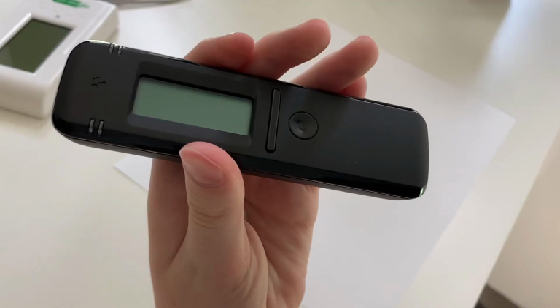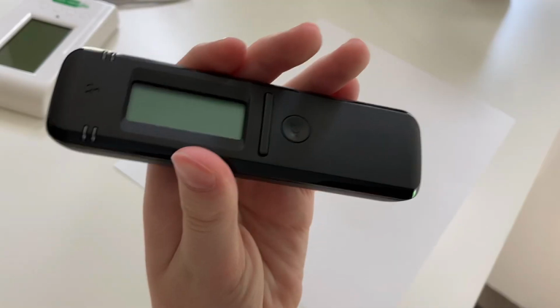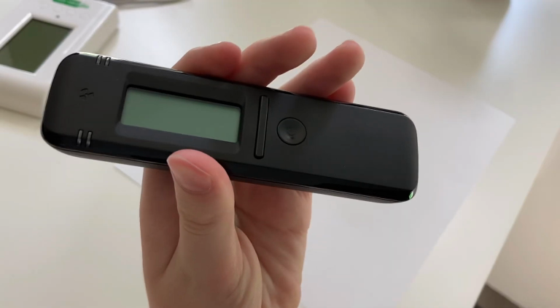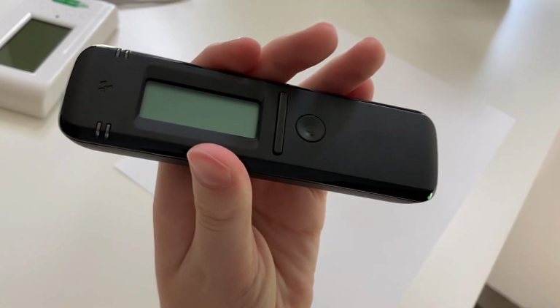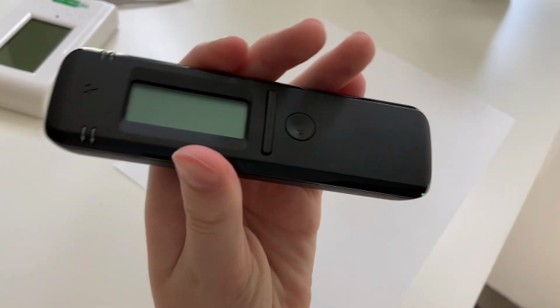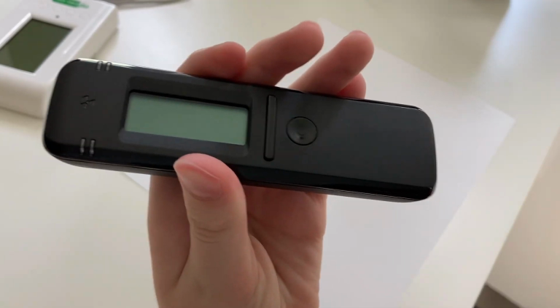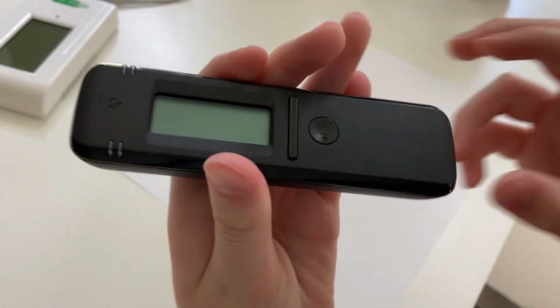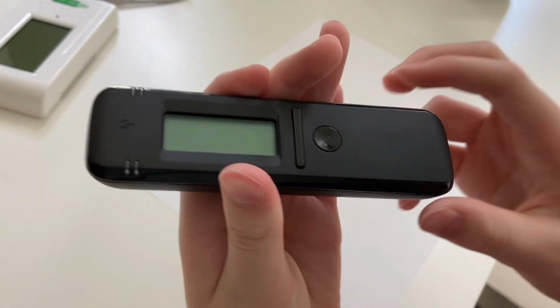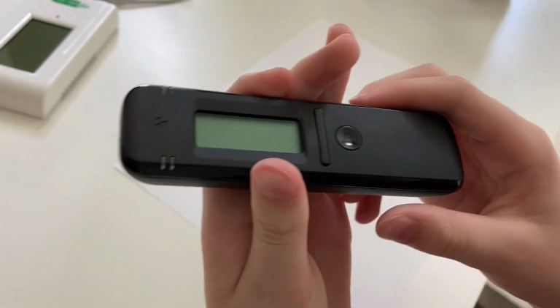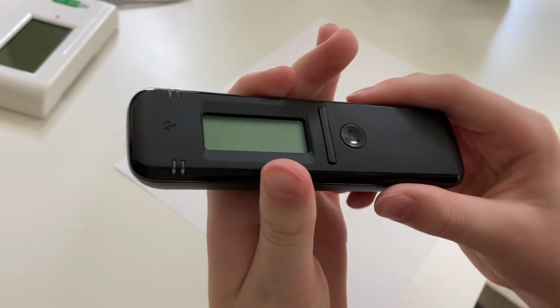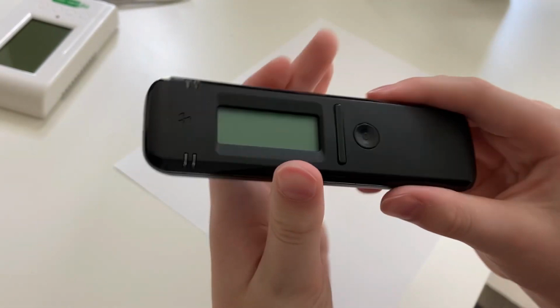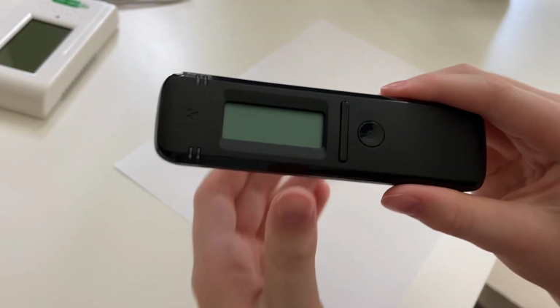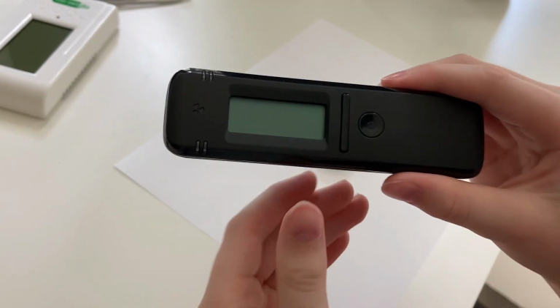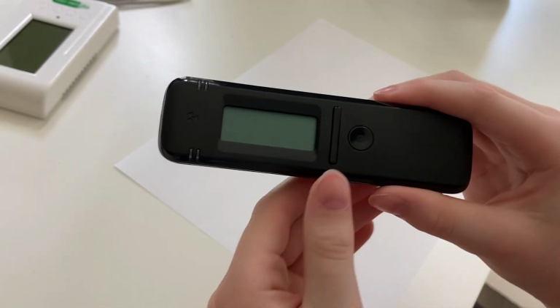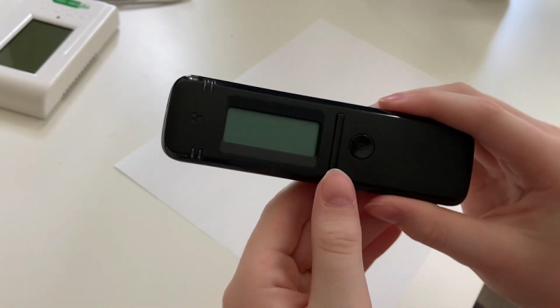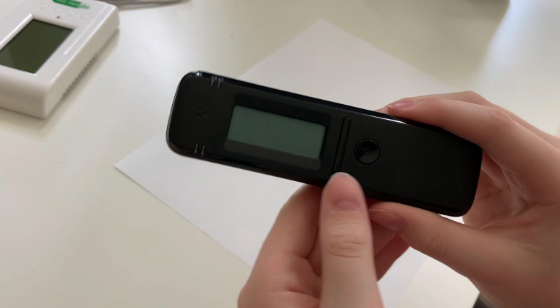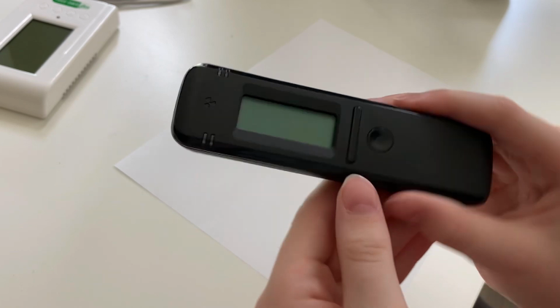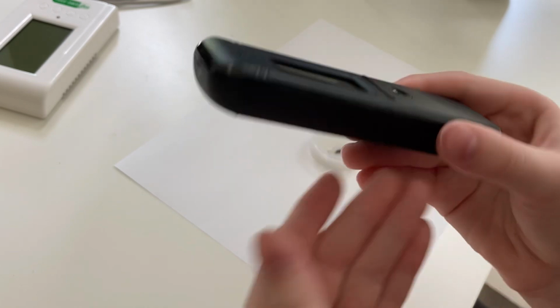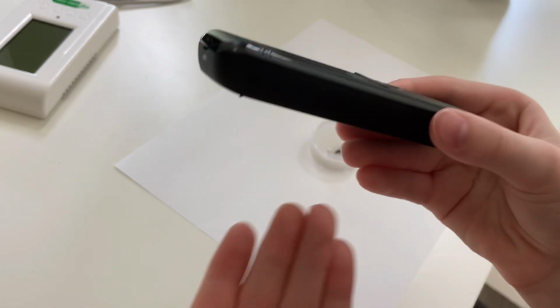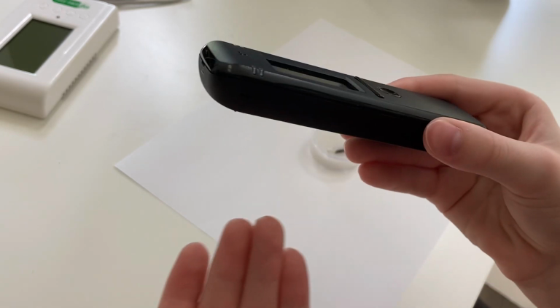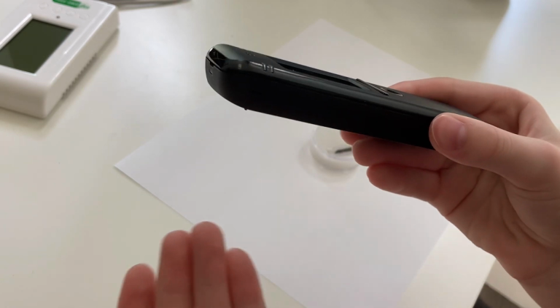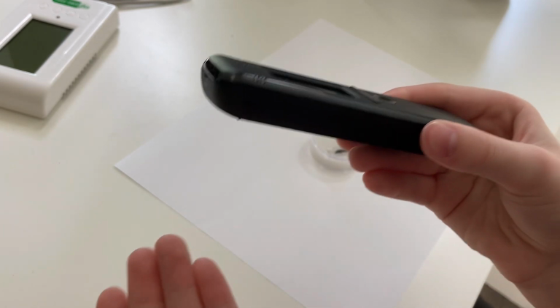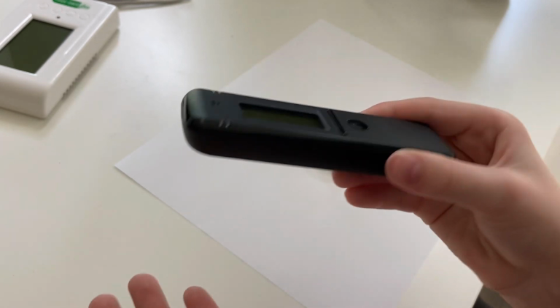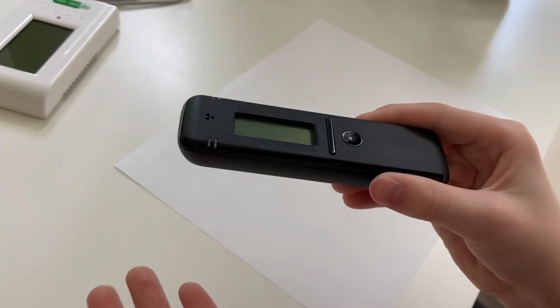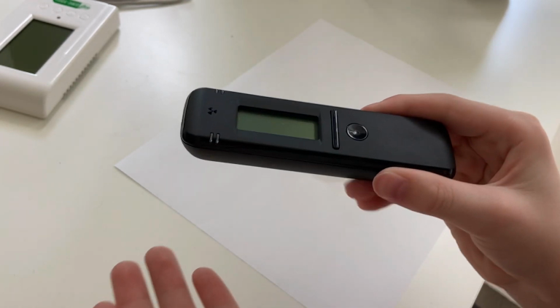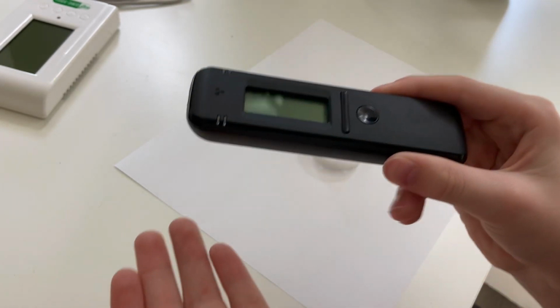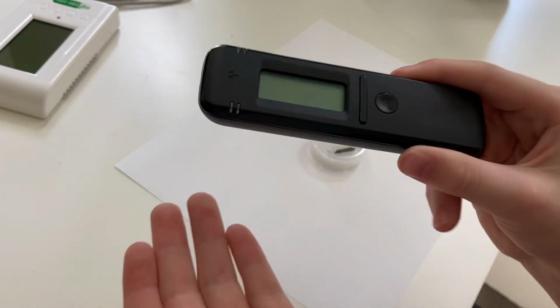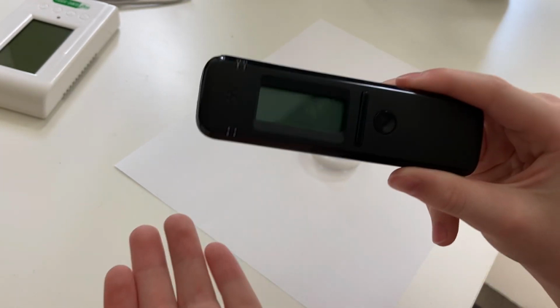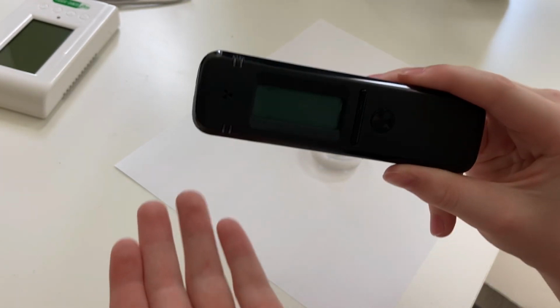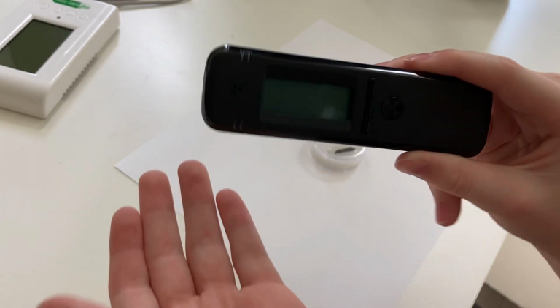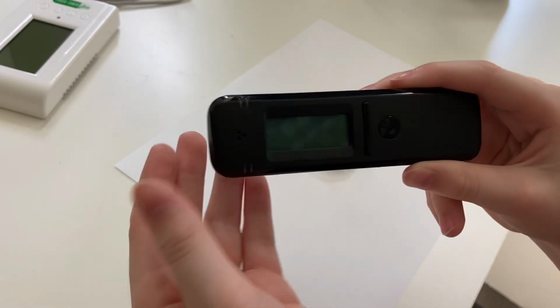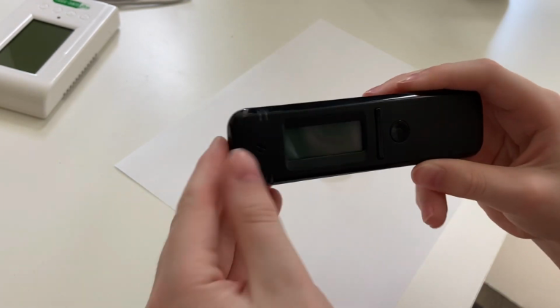But if we want the highest possible count rate, we'd go with a scintillator because they gather more counts.